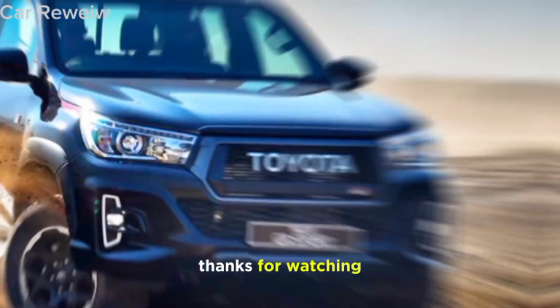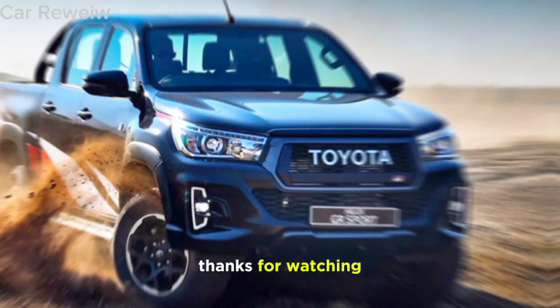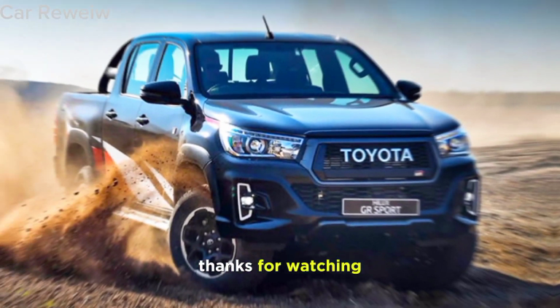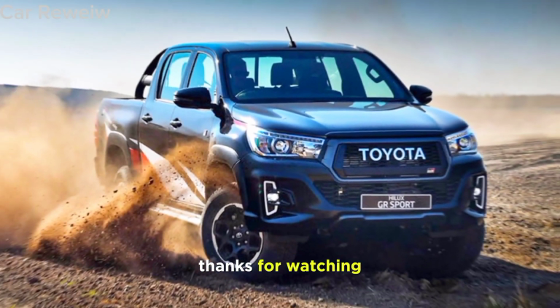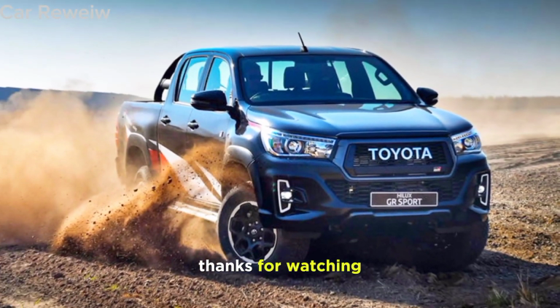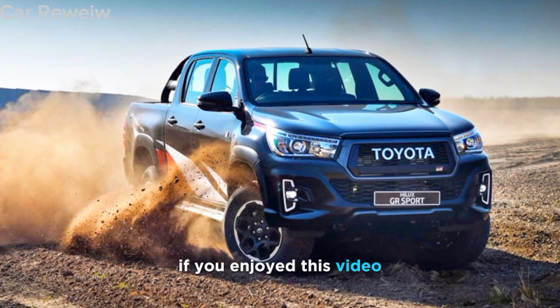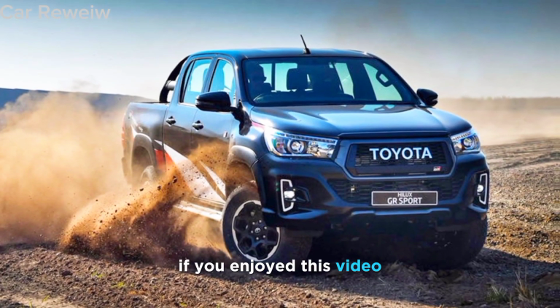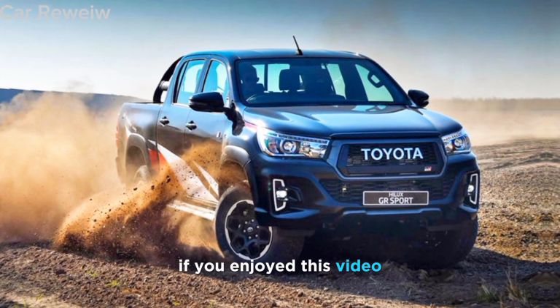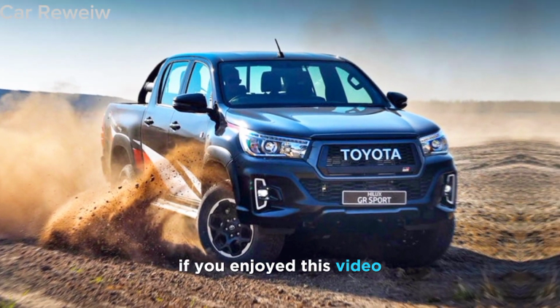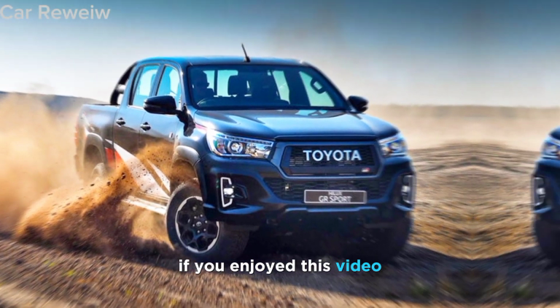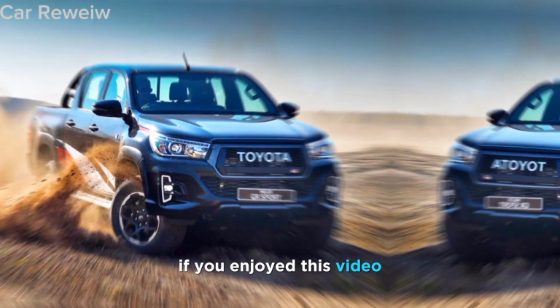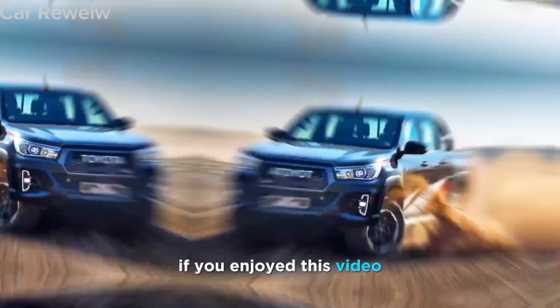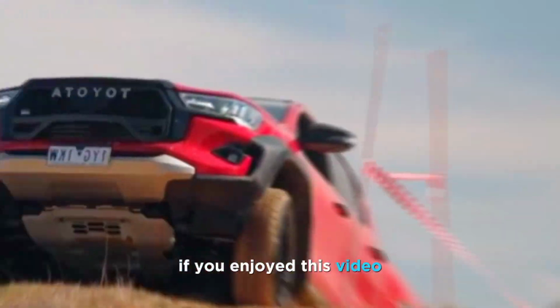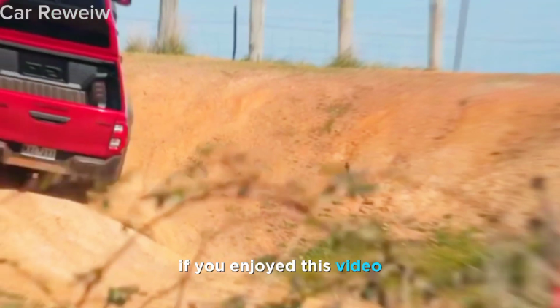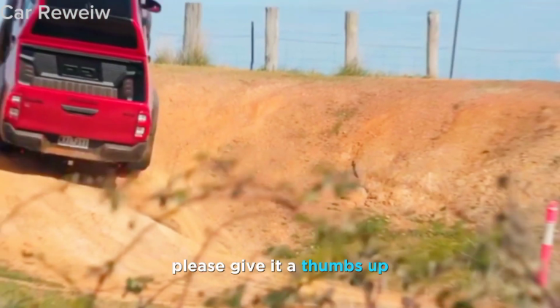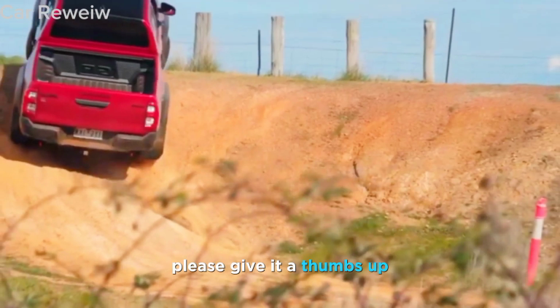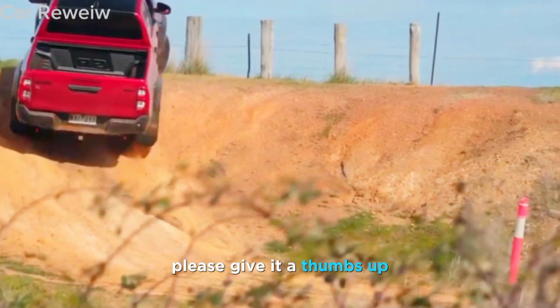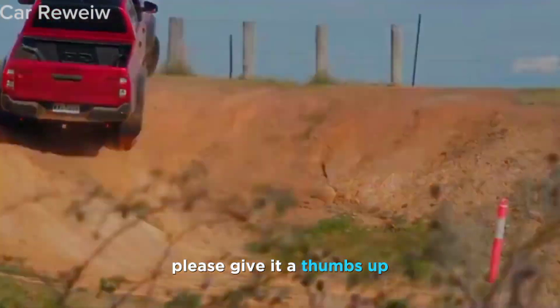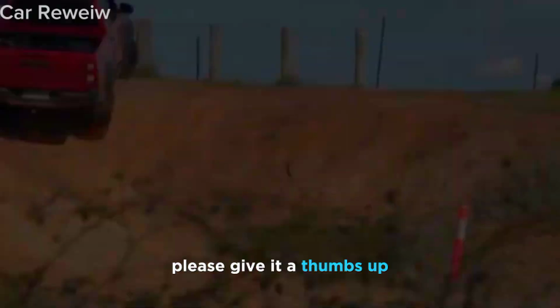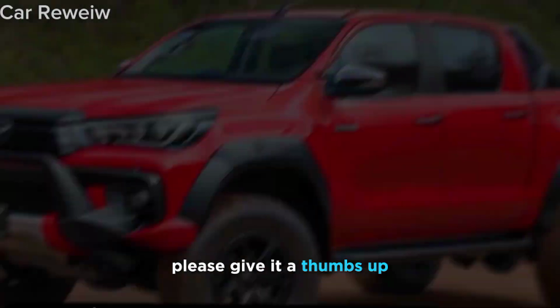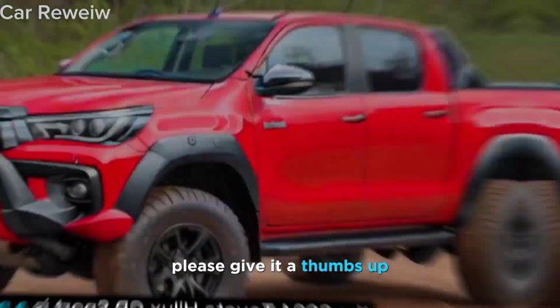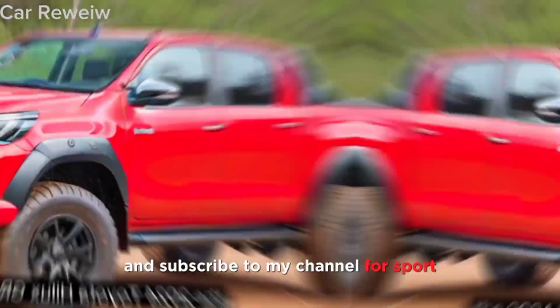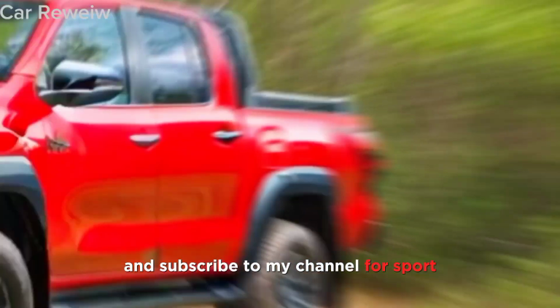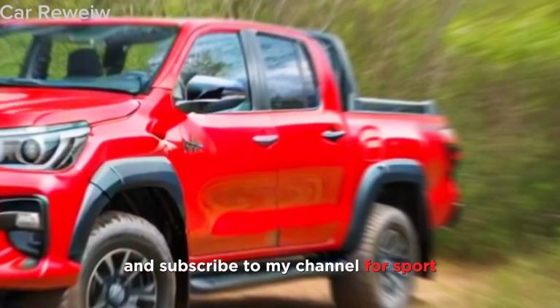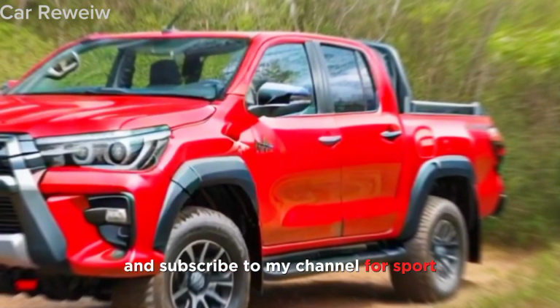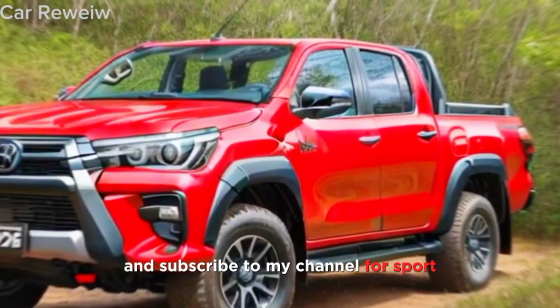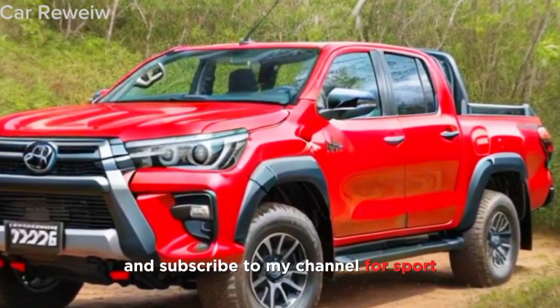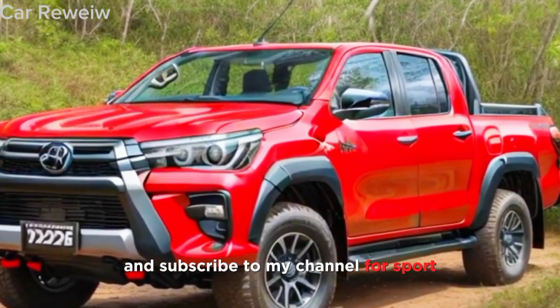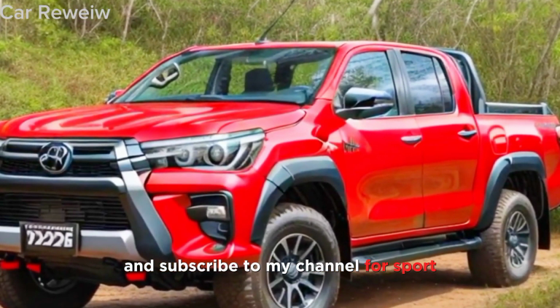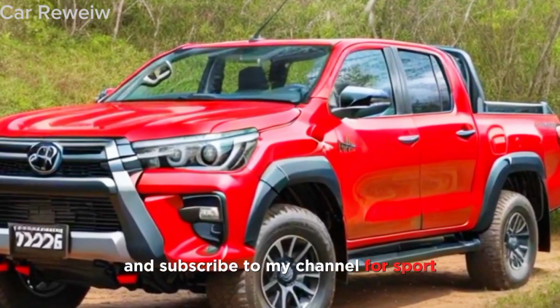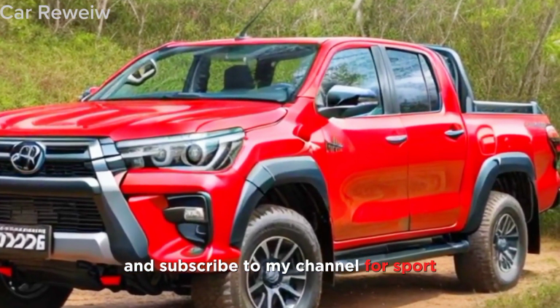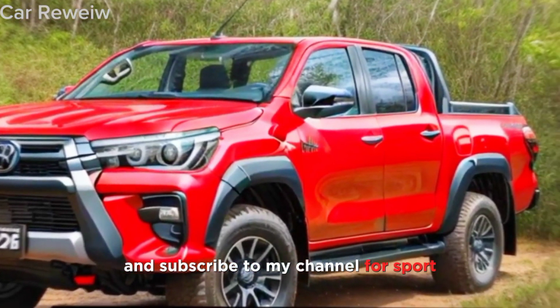Thanks for watching. If you enjoyed this video, please give it a thumbs up and subscribe to my channel.